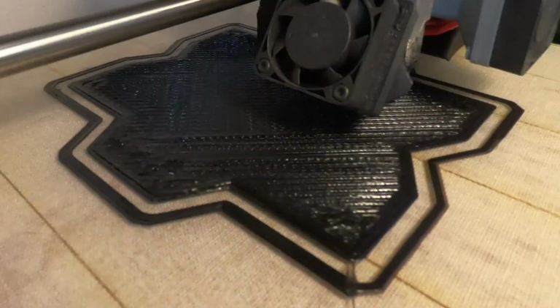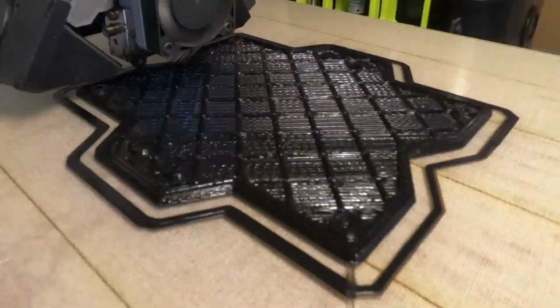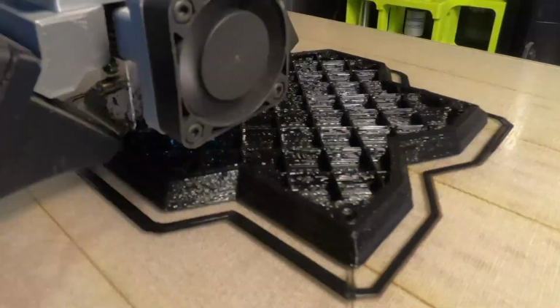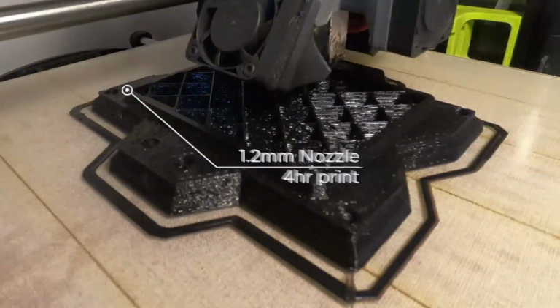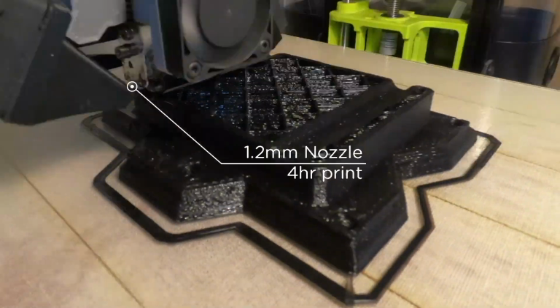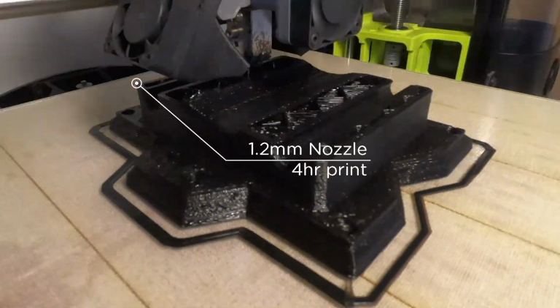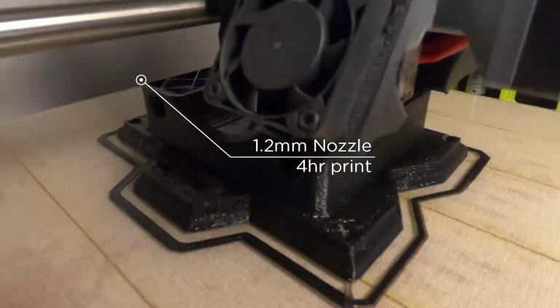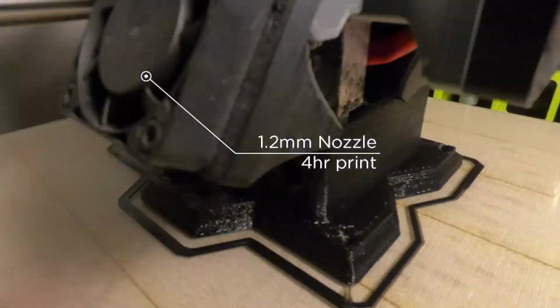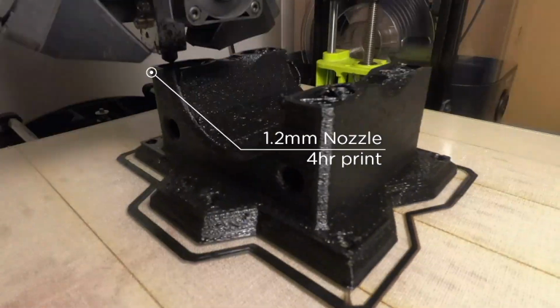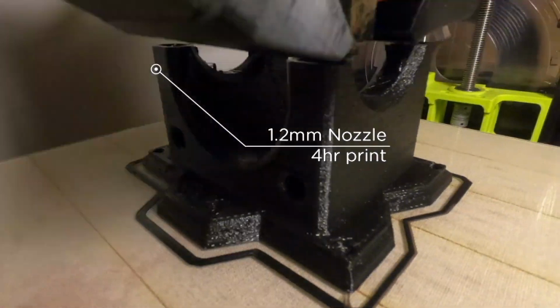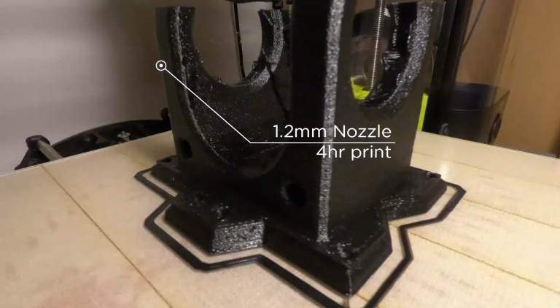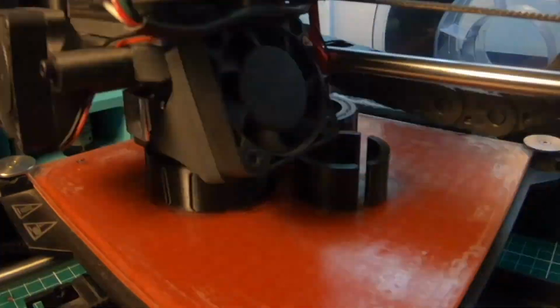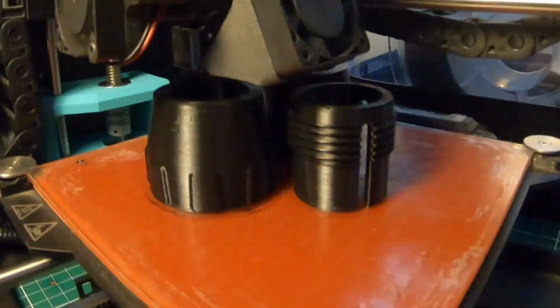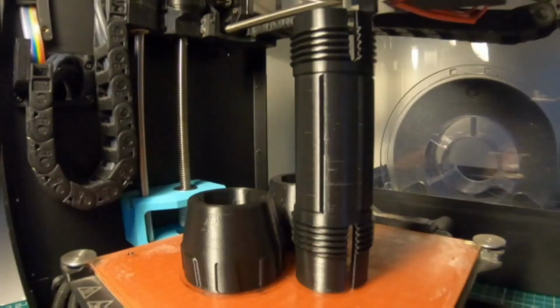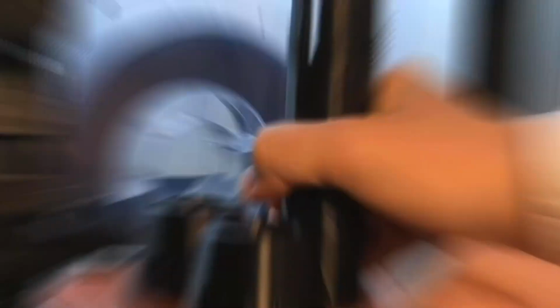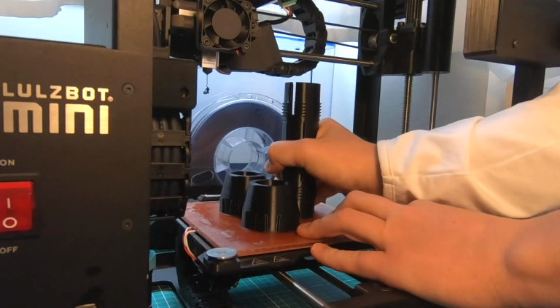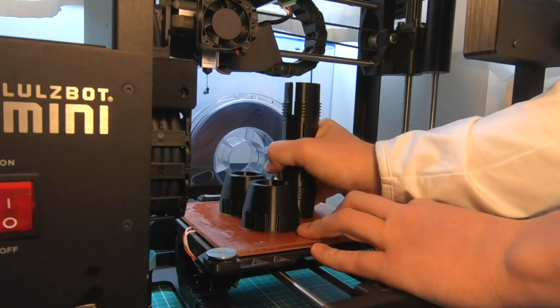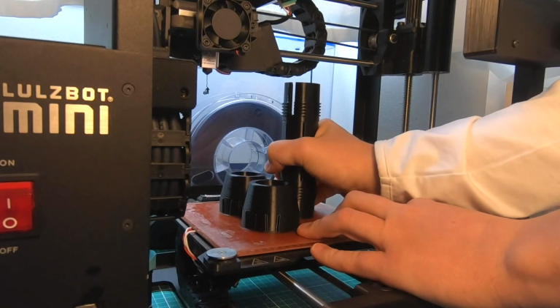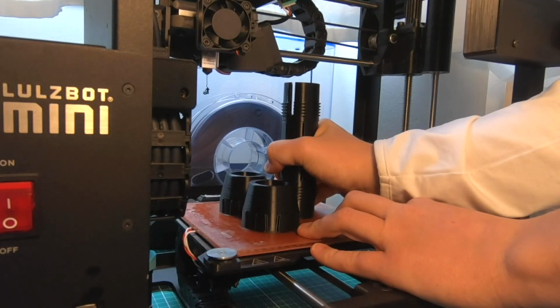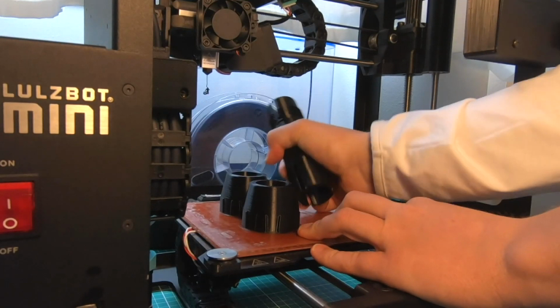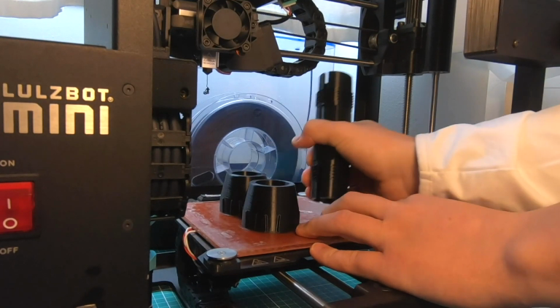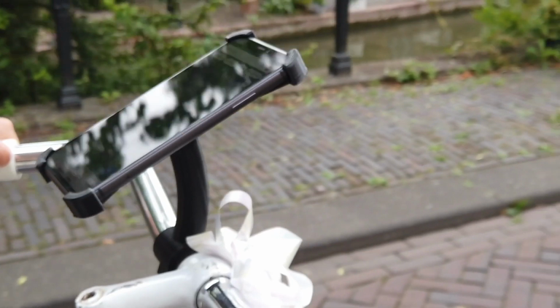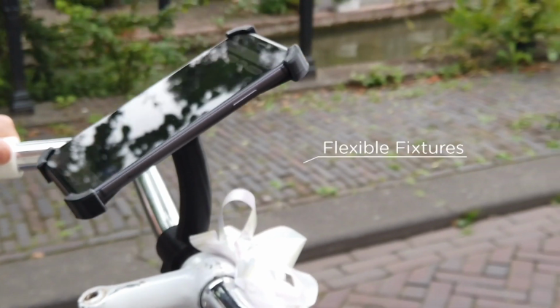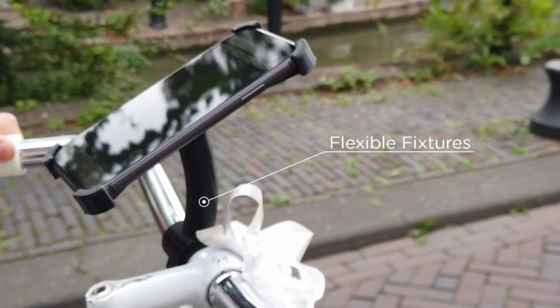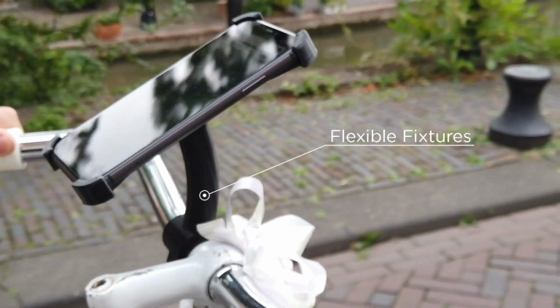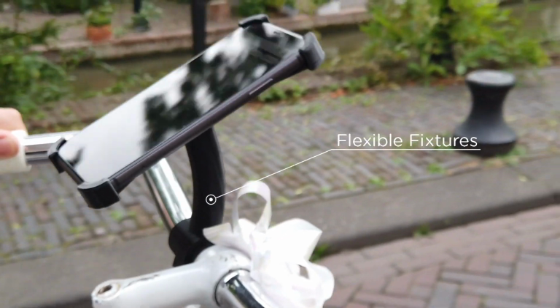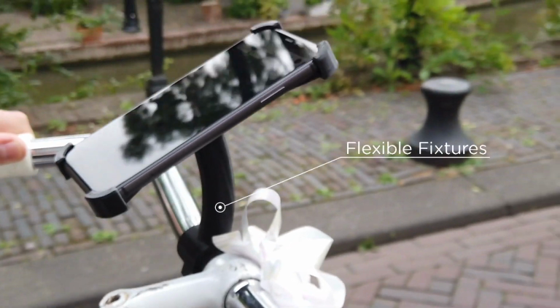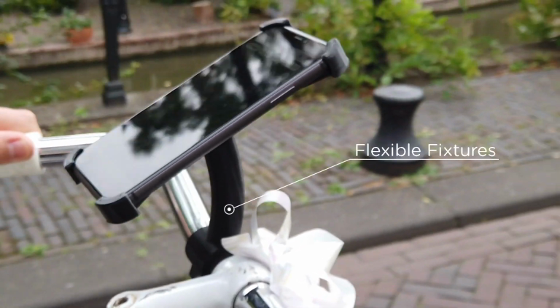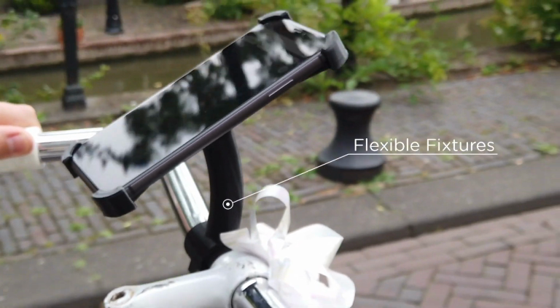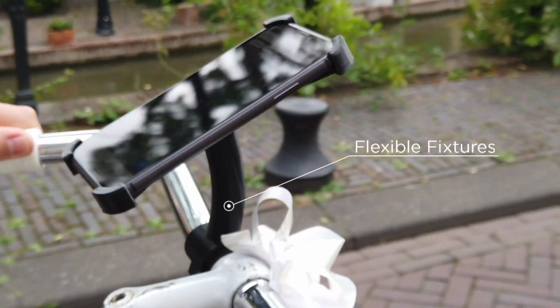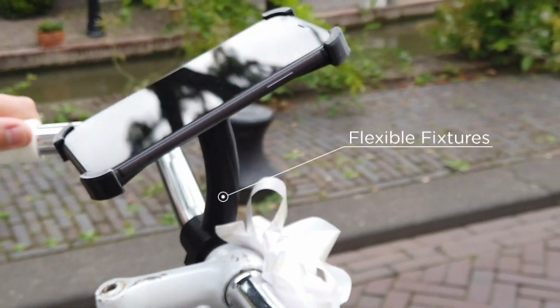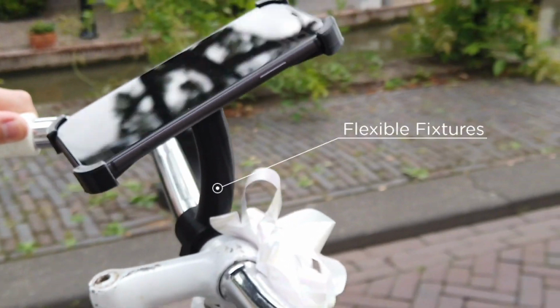Thanks to warp-free technology, you can unlock the potential of your machine and print functional parts with incredible strength.